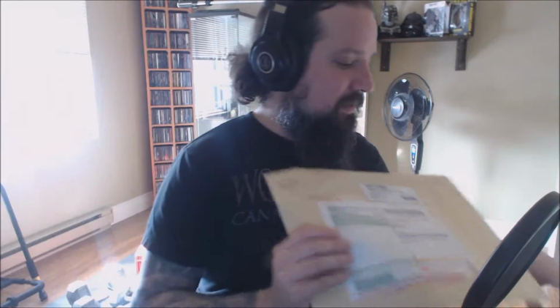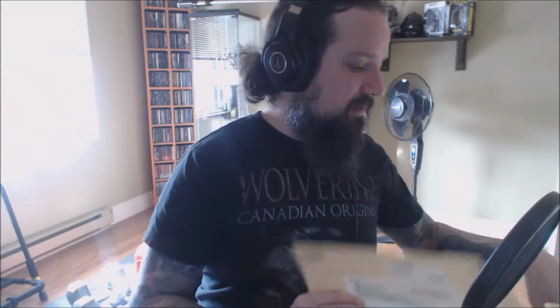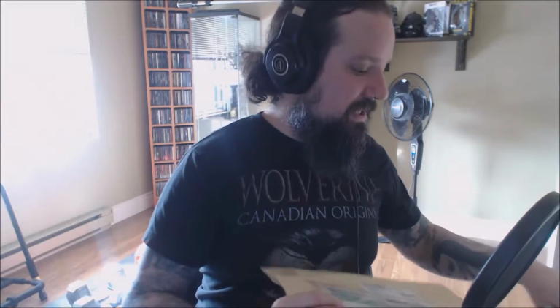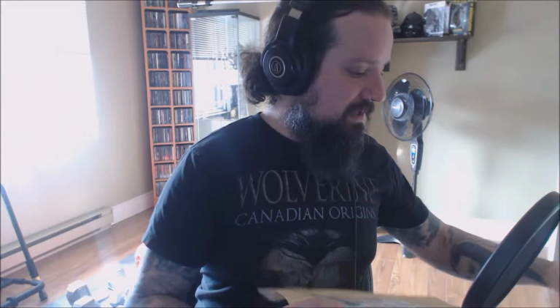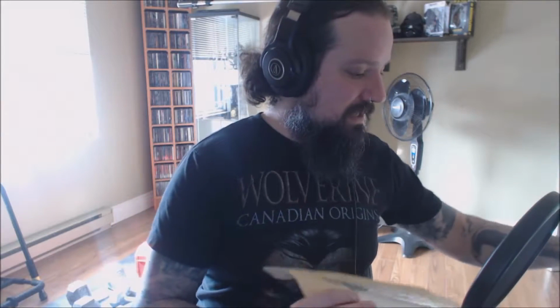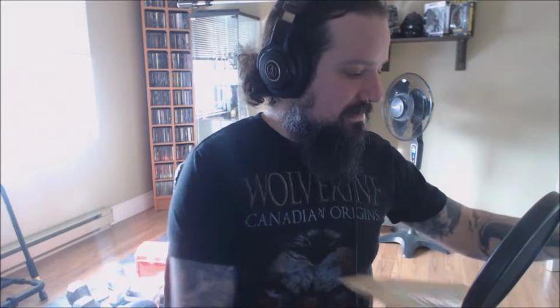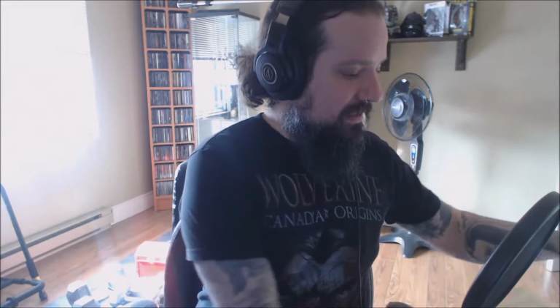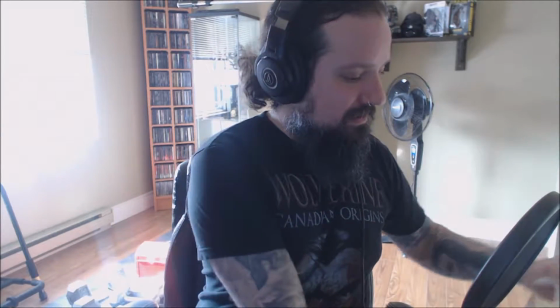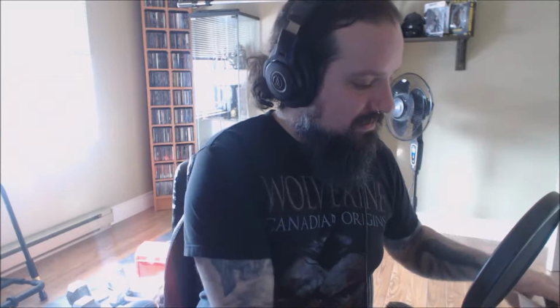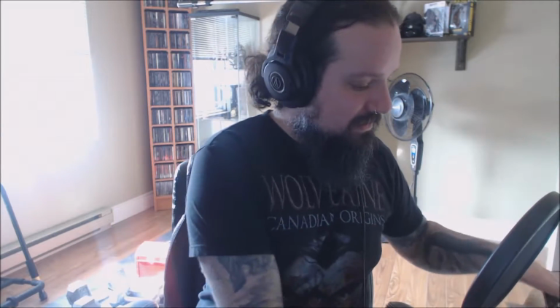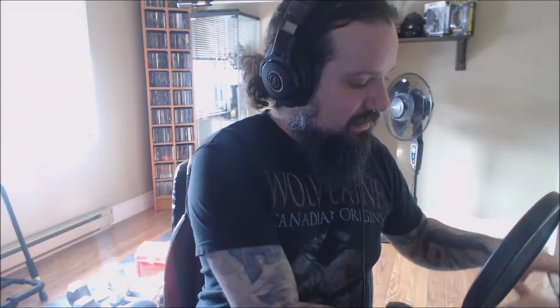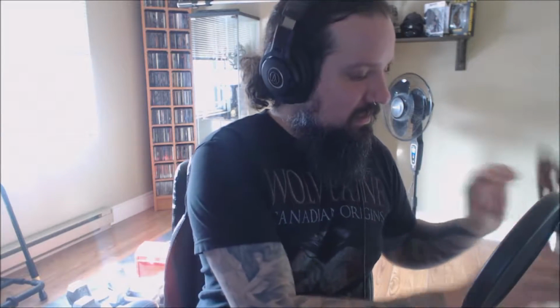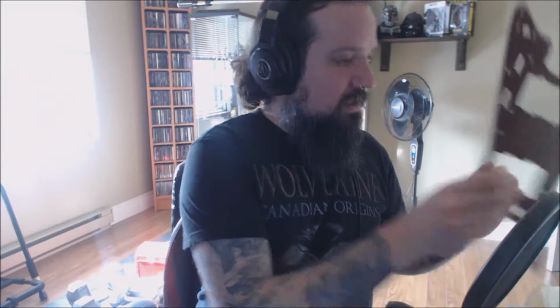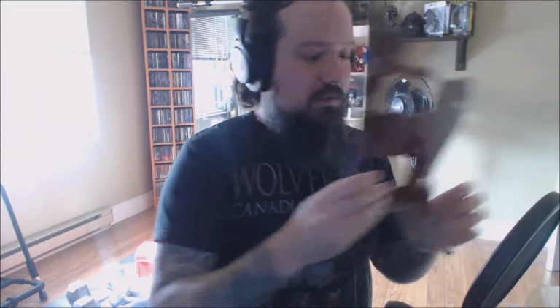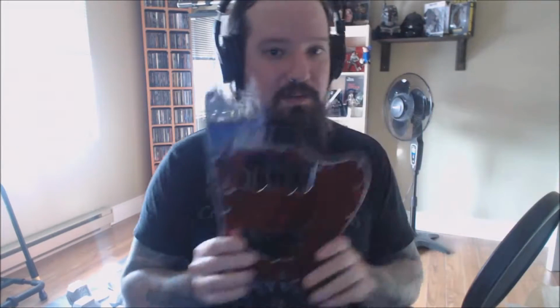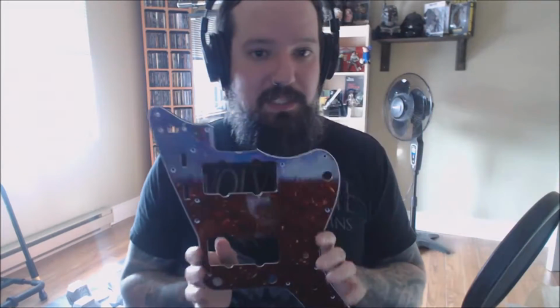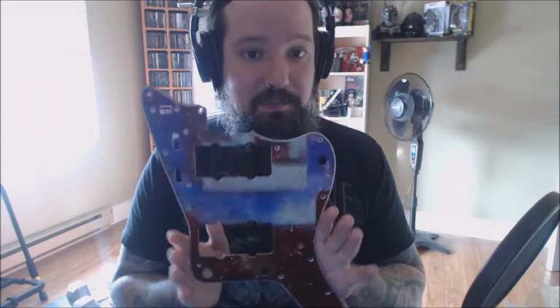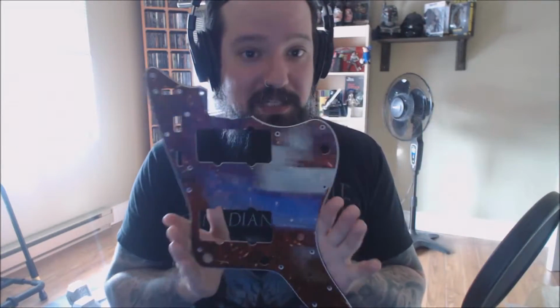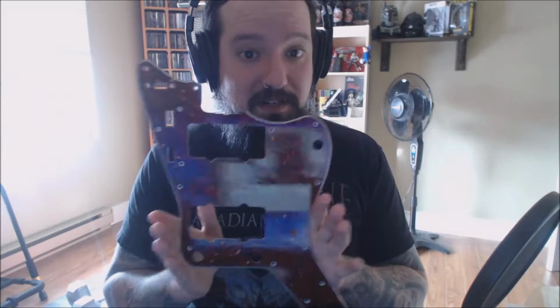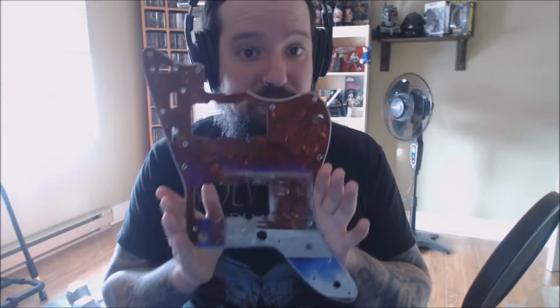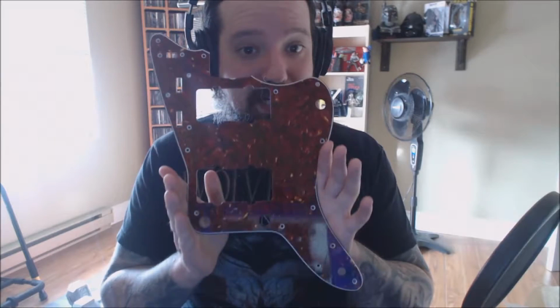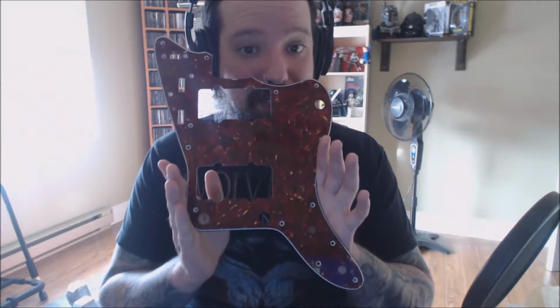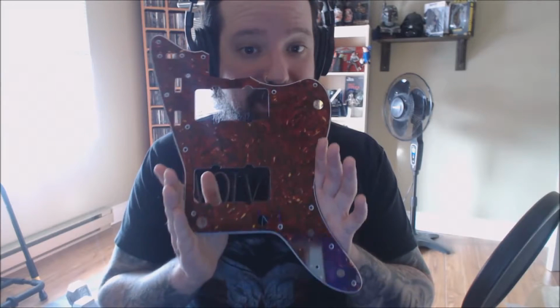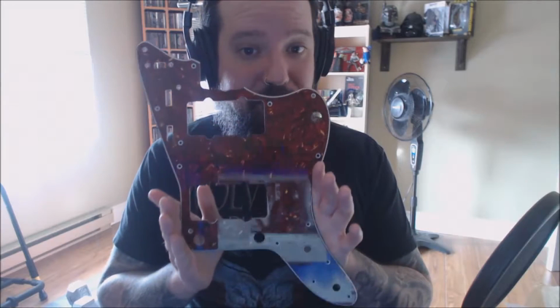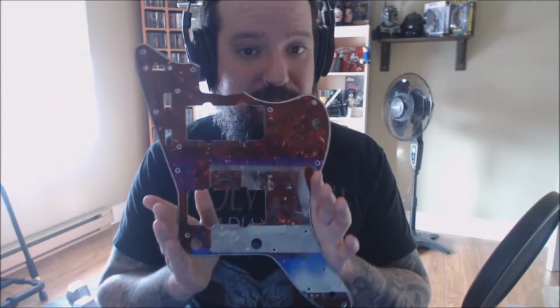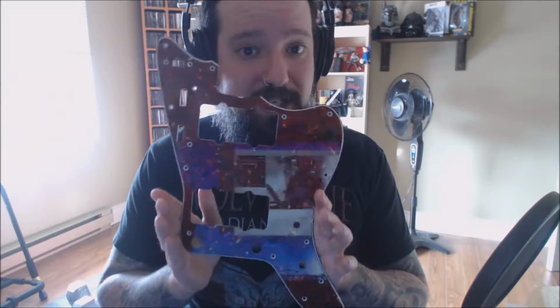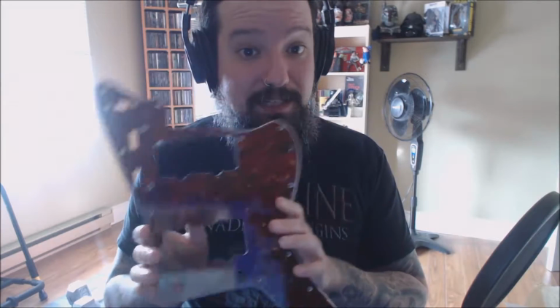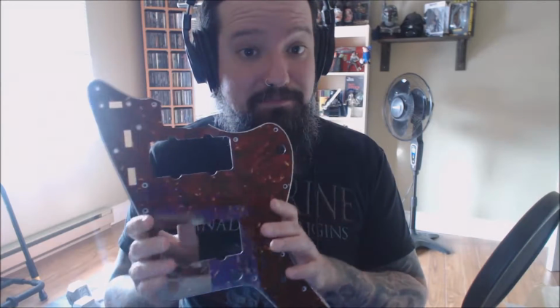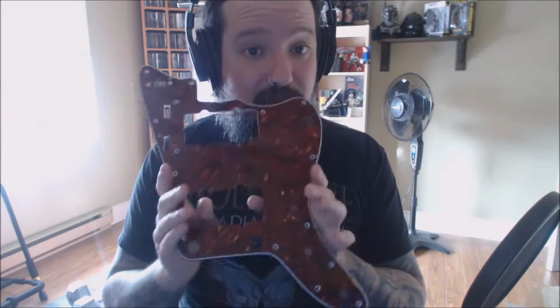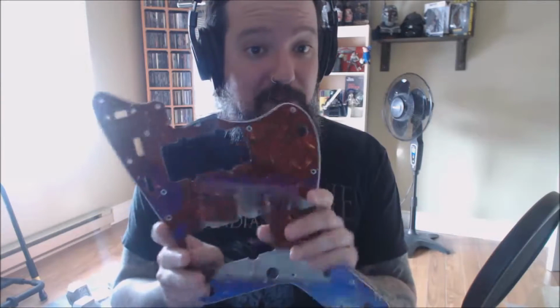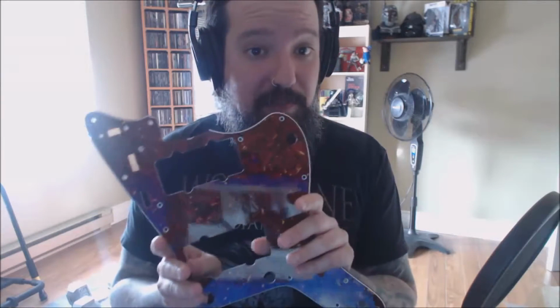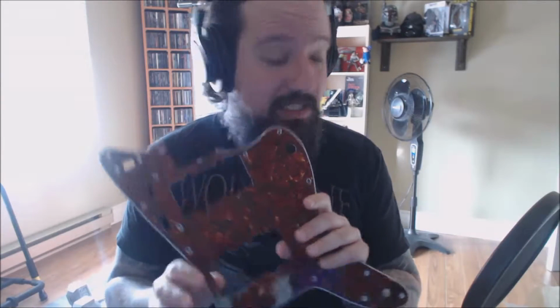What did we get? Well, we got a replacement pickguard for our Jazzmaster. Straight from Japan.